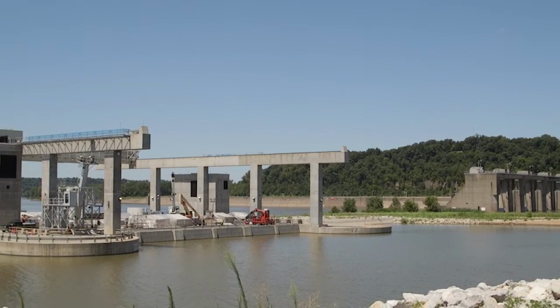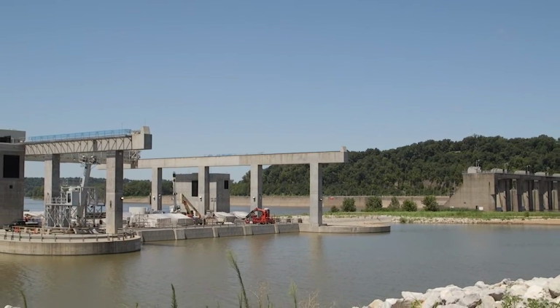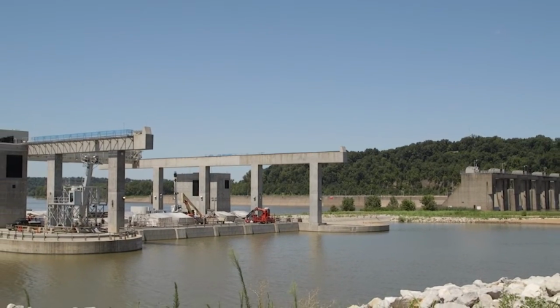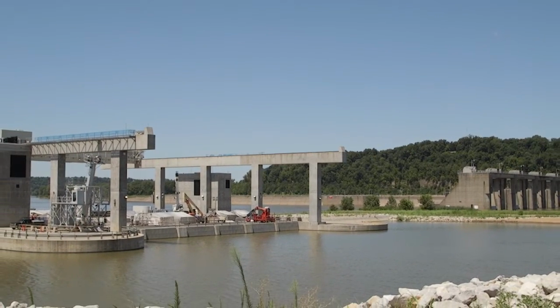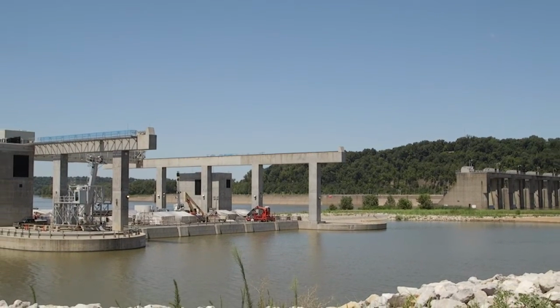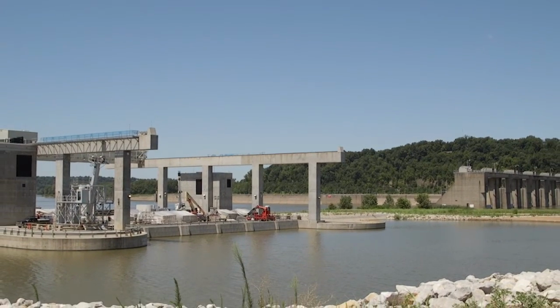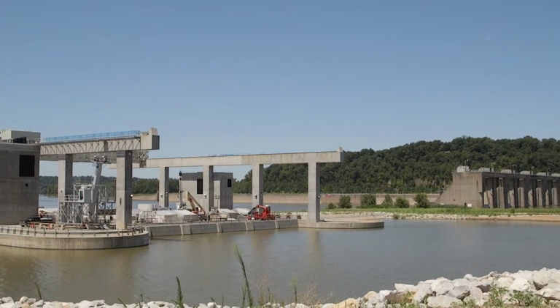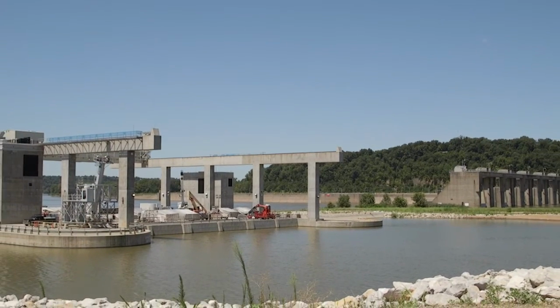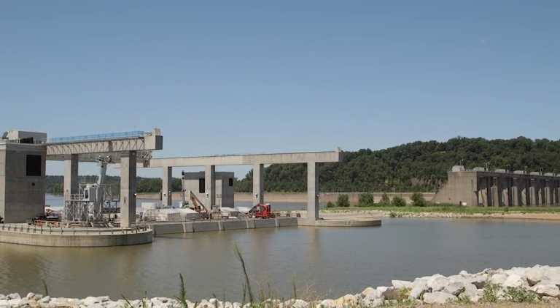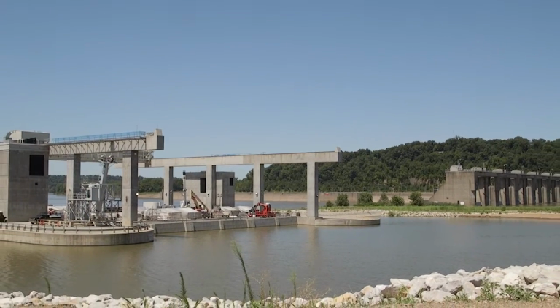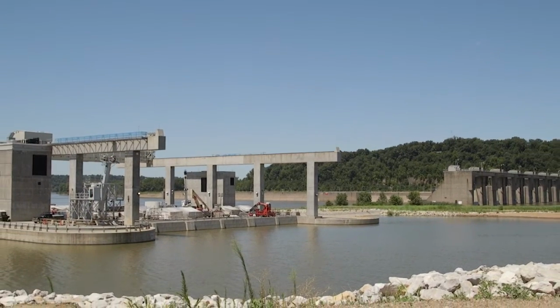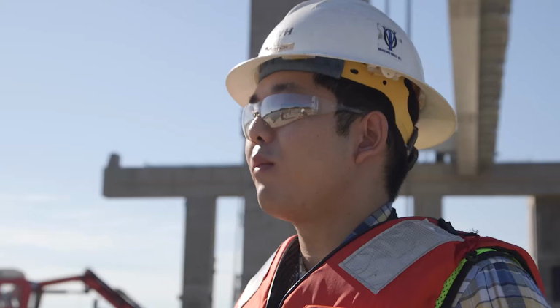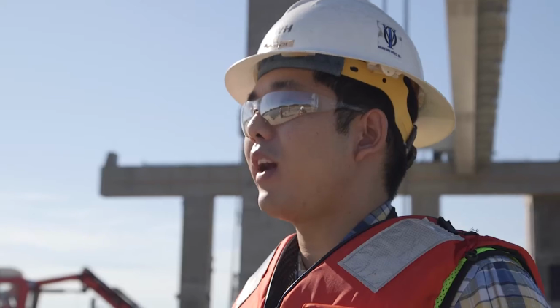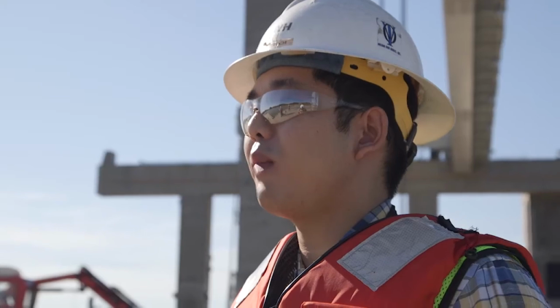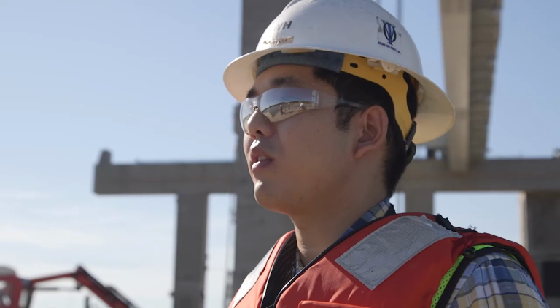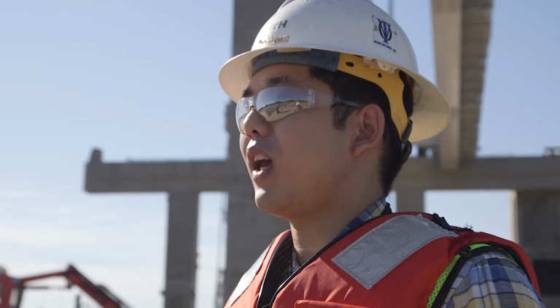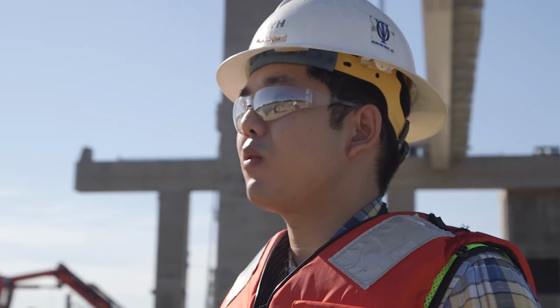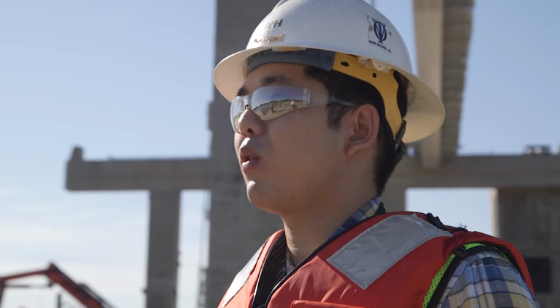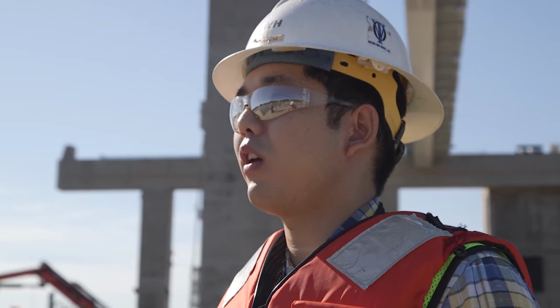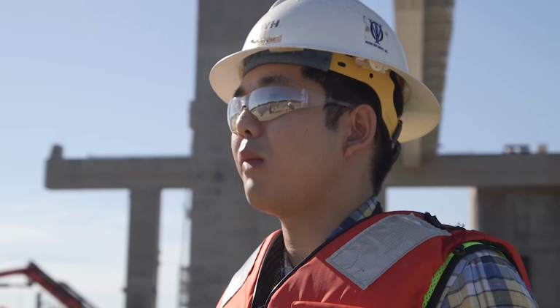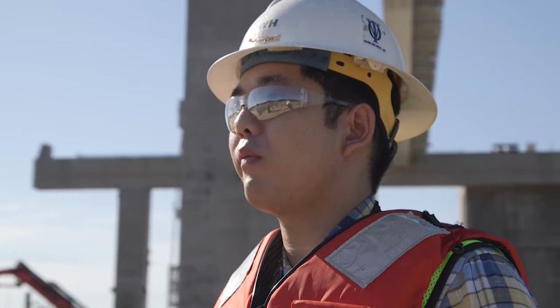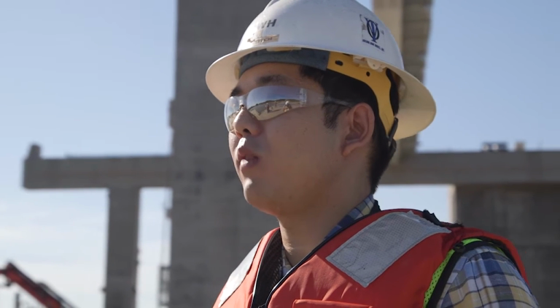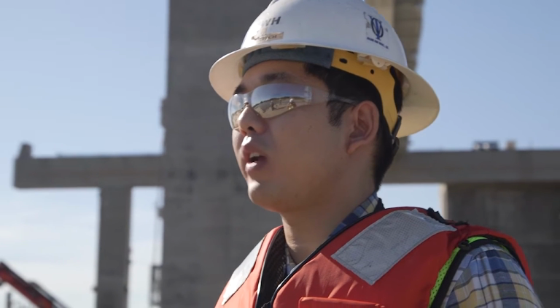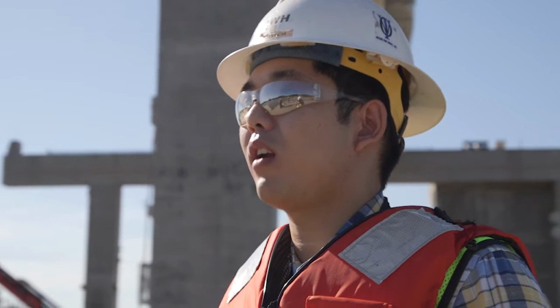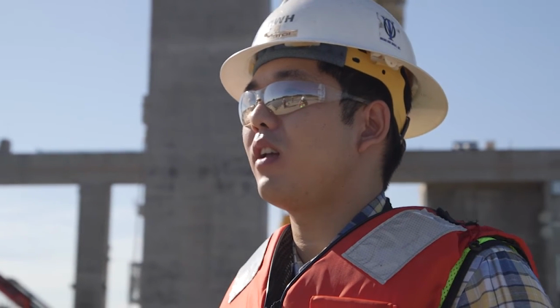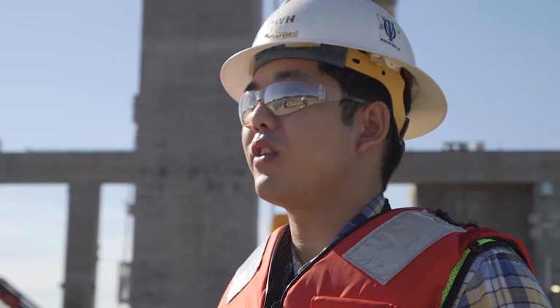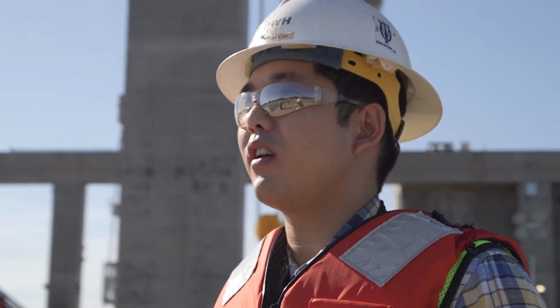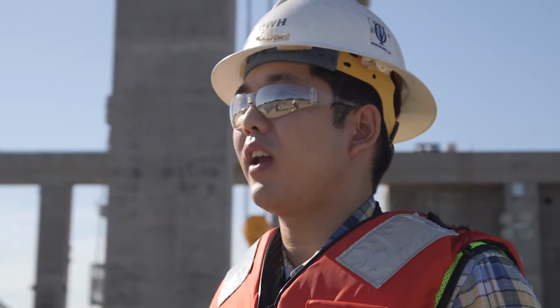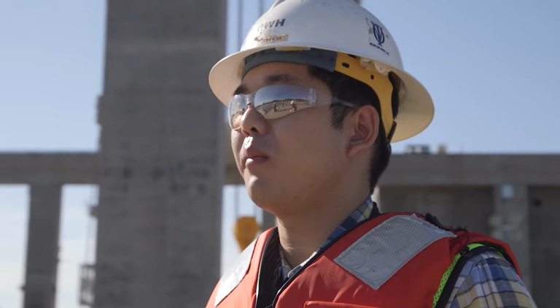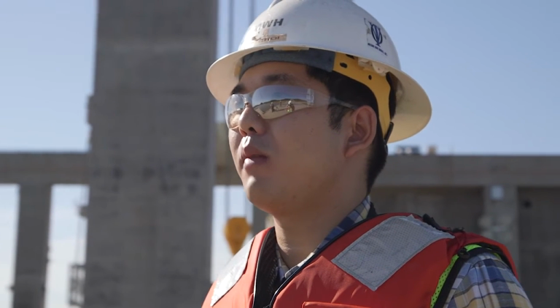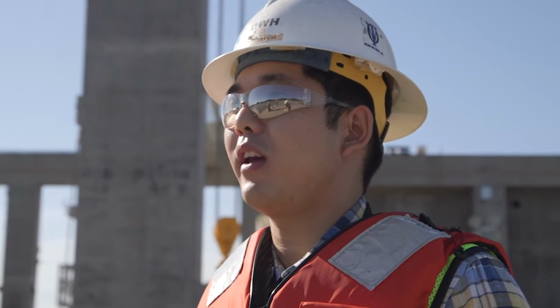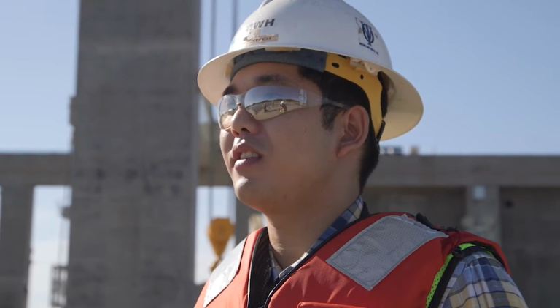Pretty soon here we're going to see the whole thing generate power, and that to me is really exciting. My name is Sam Choi. I'm a field mechanical engineer at MWH.